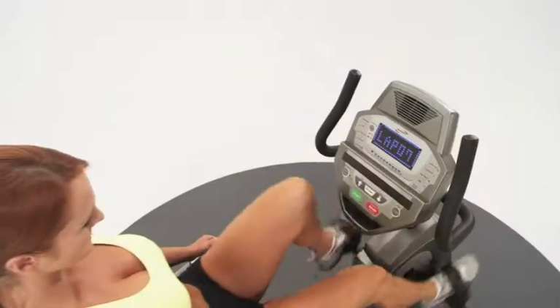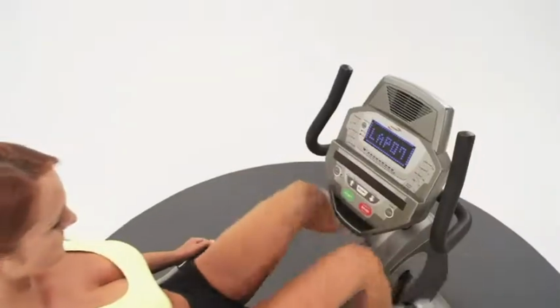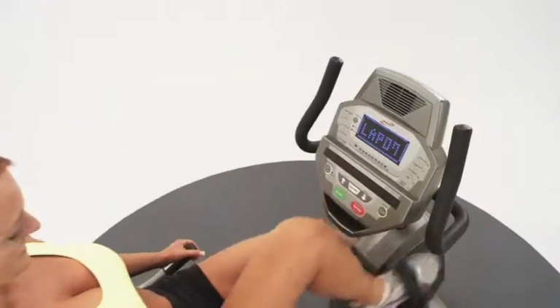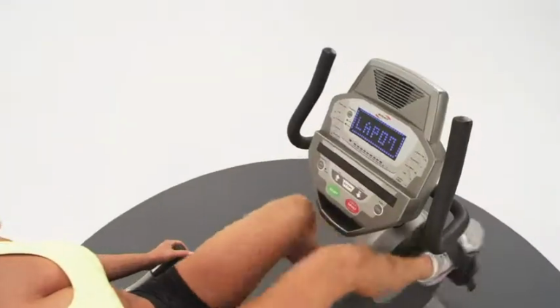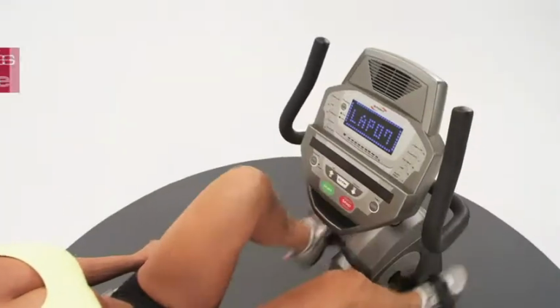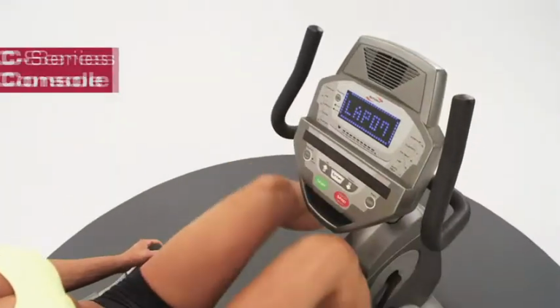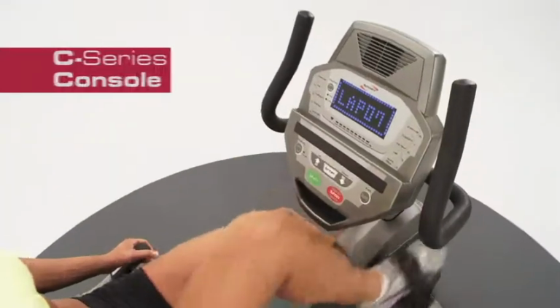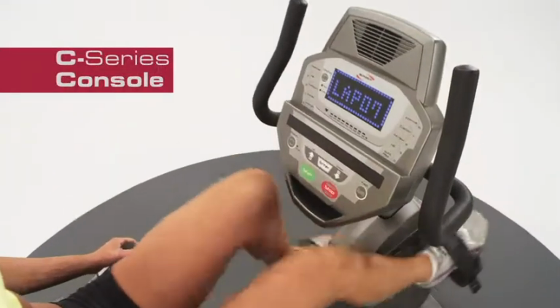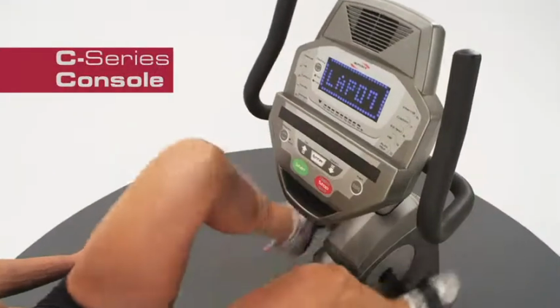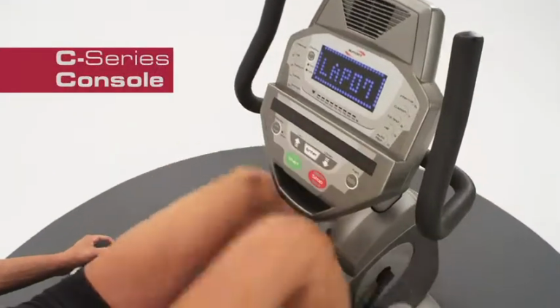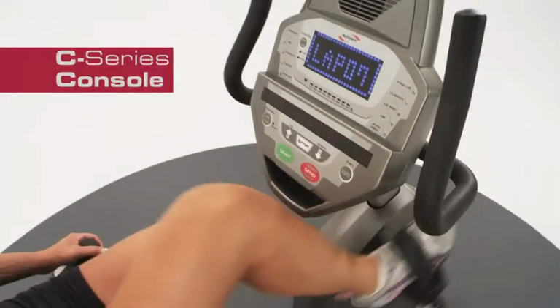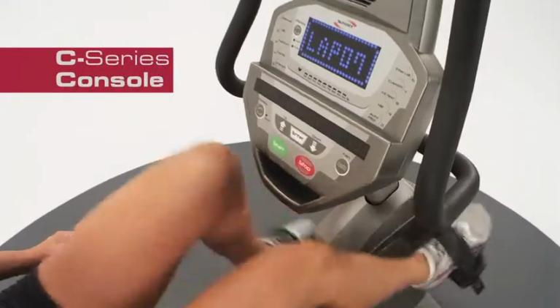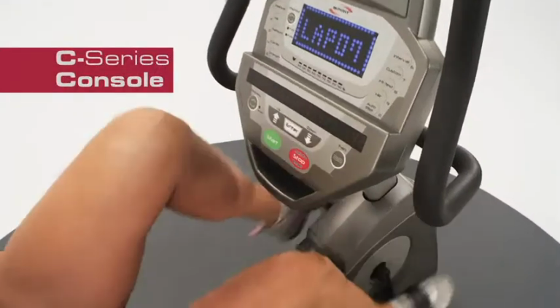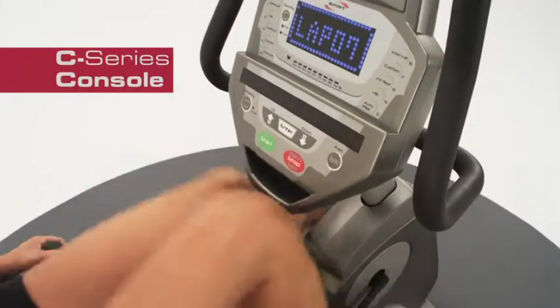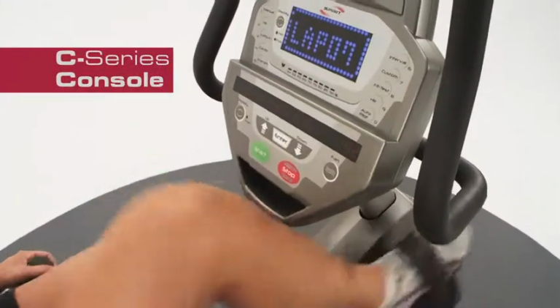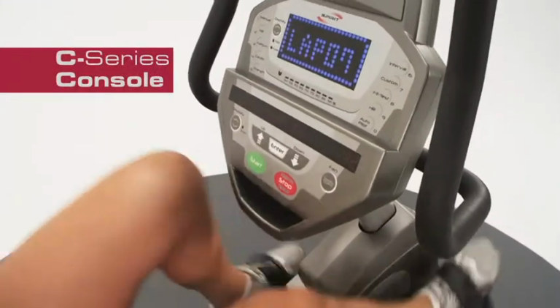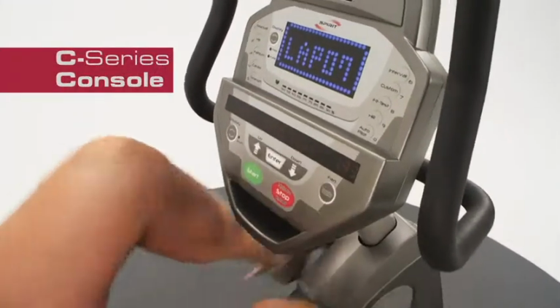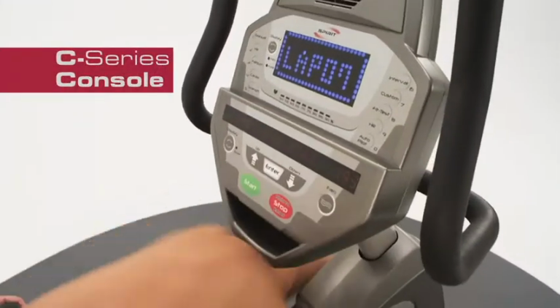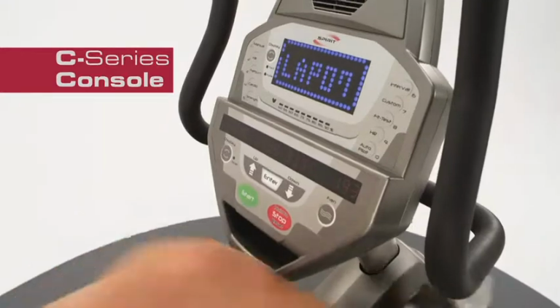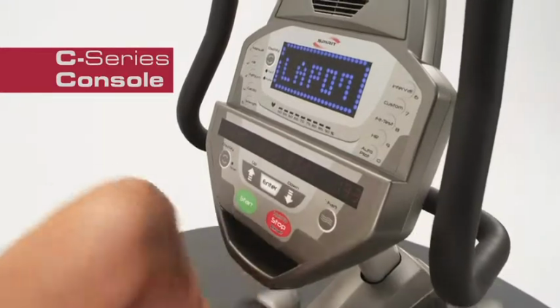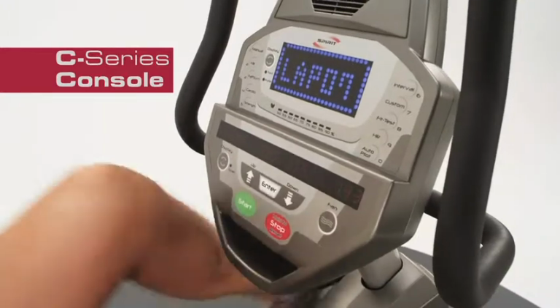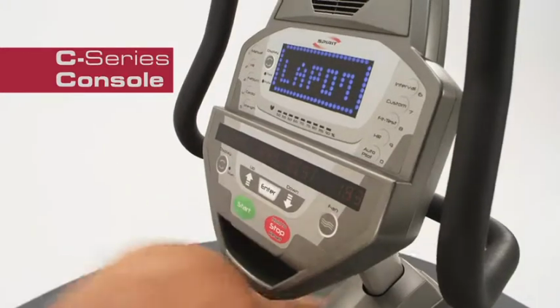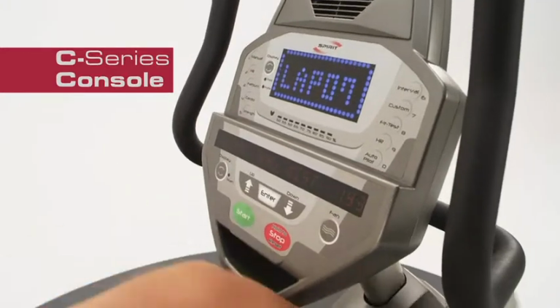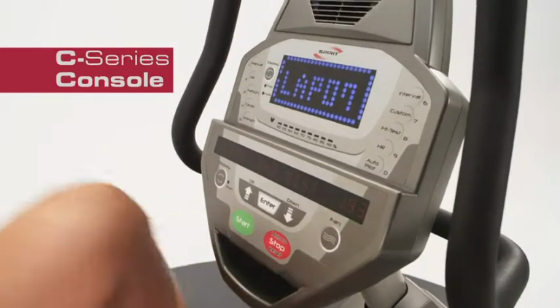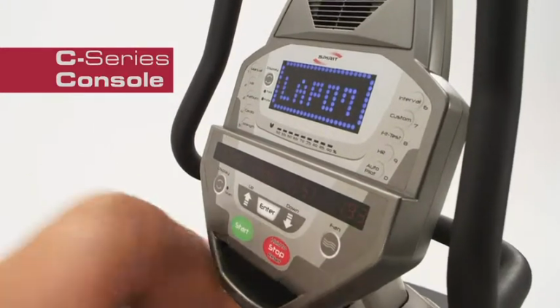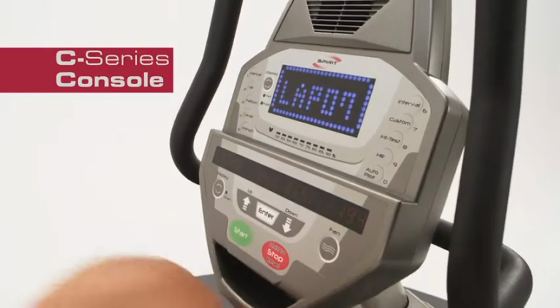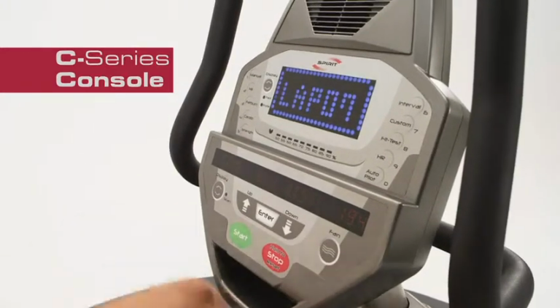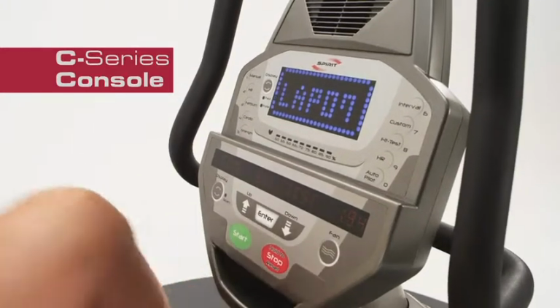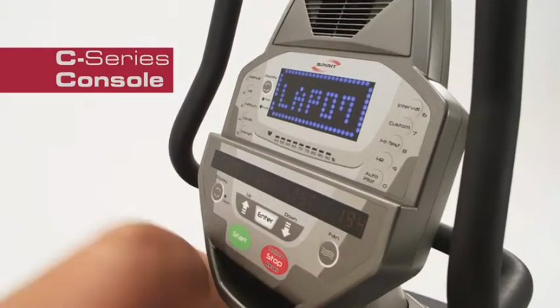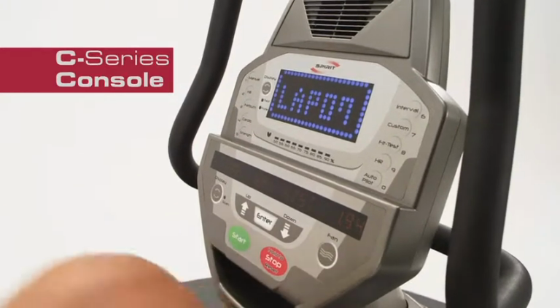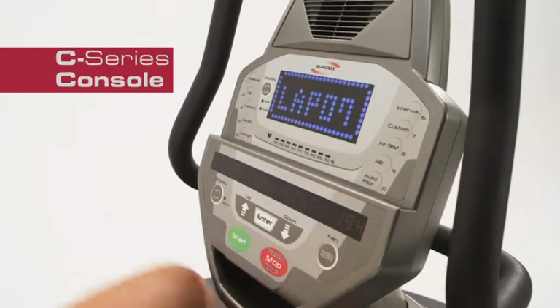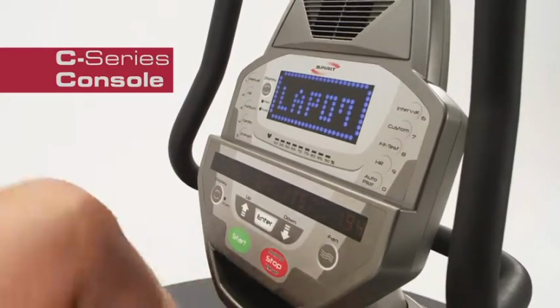With a common console used on the Spirit Fitness C-Series, moving from one machine to another is seamless.